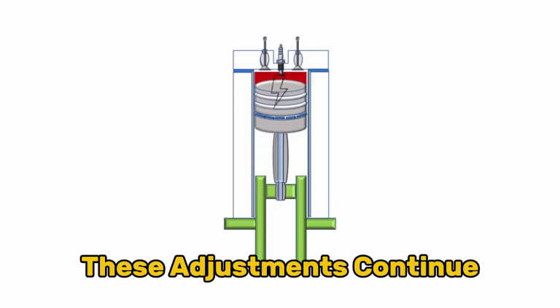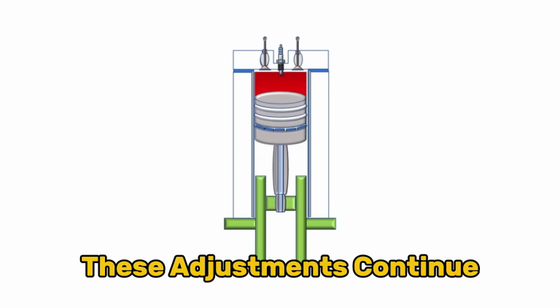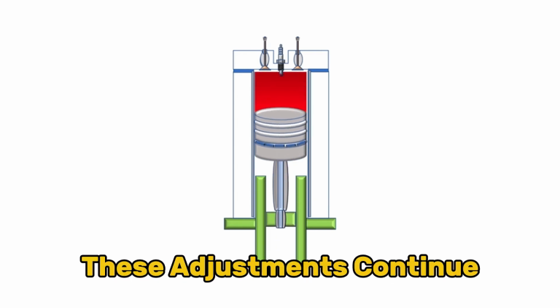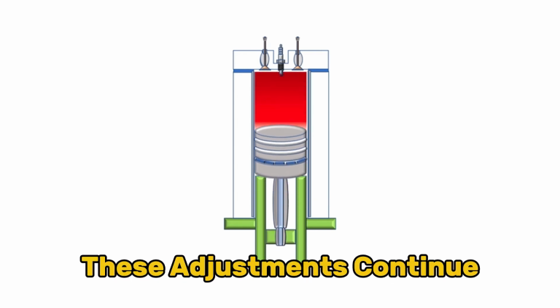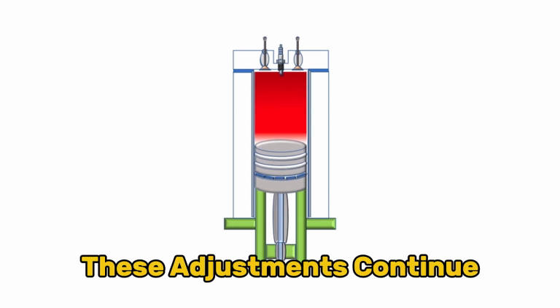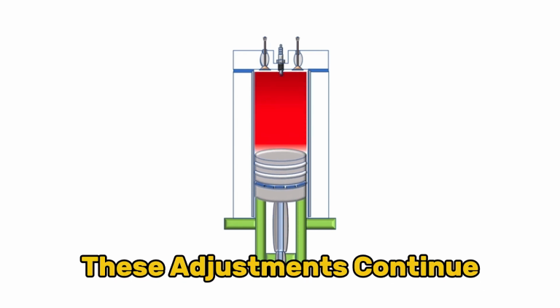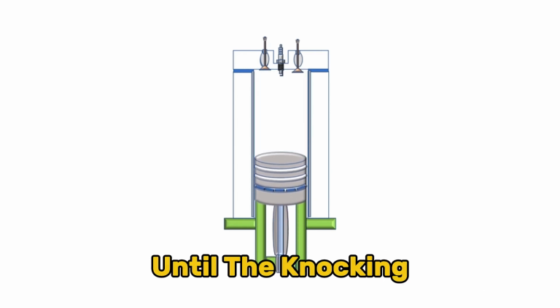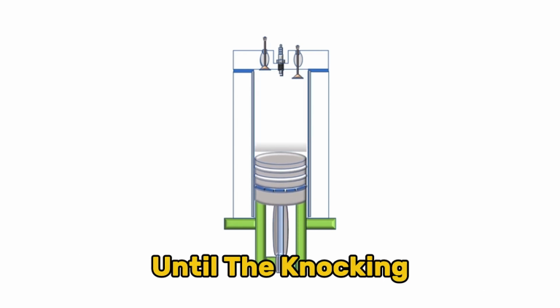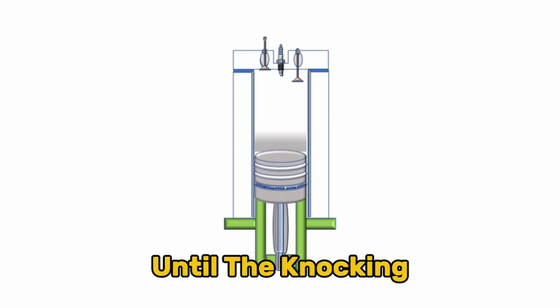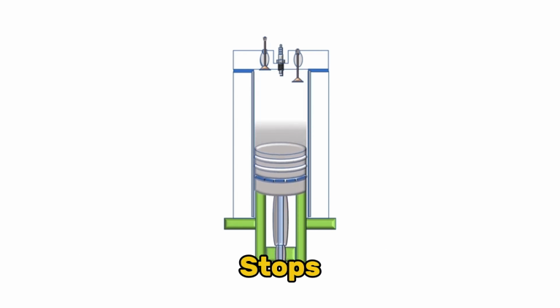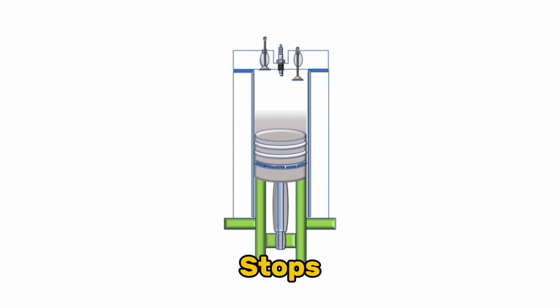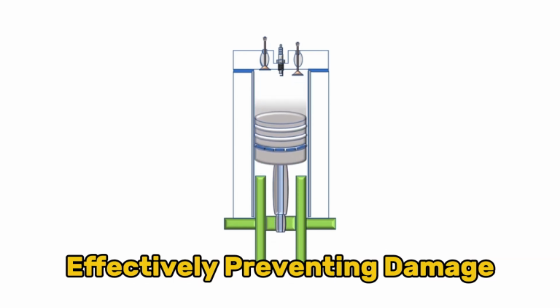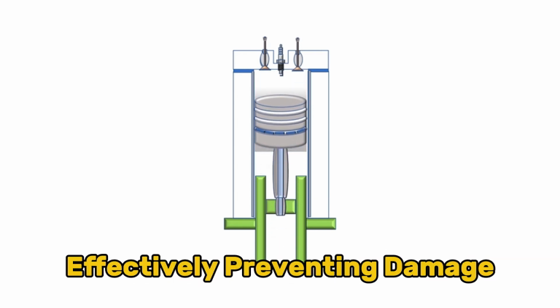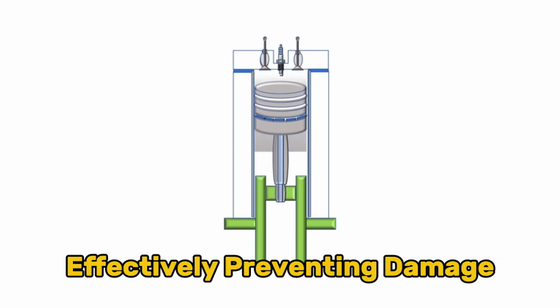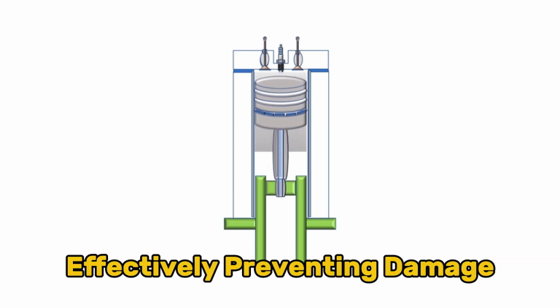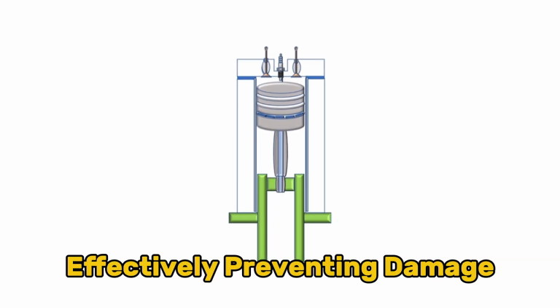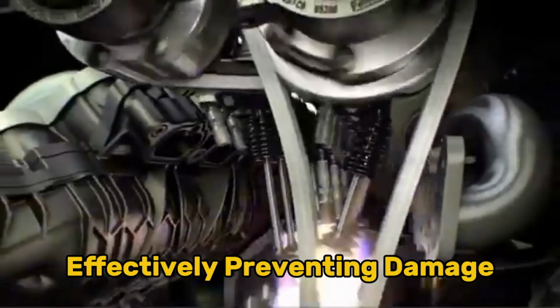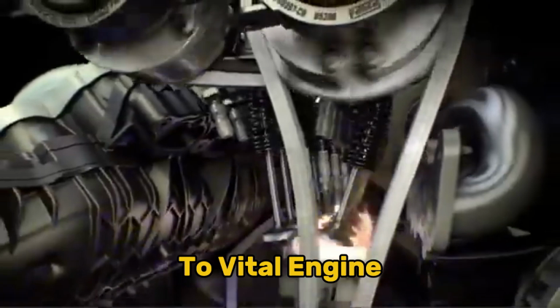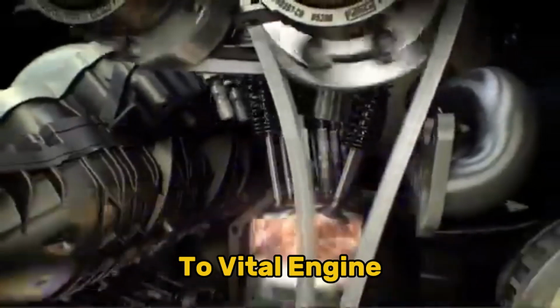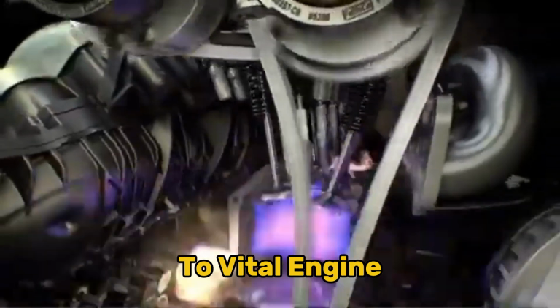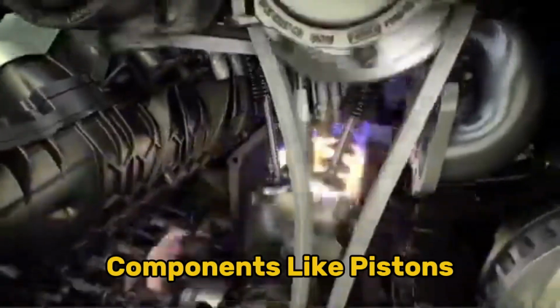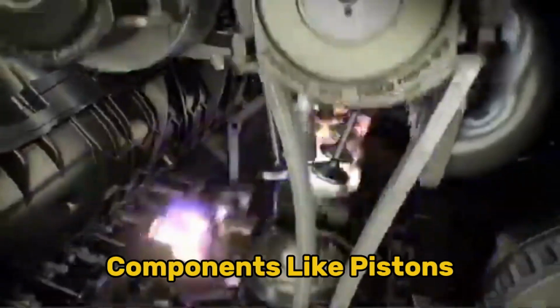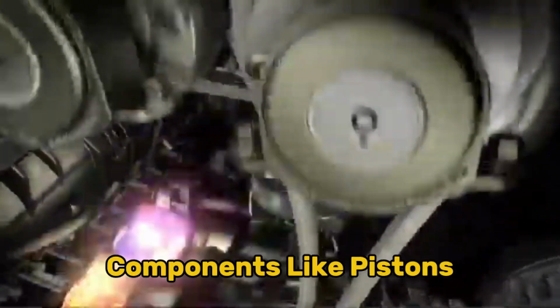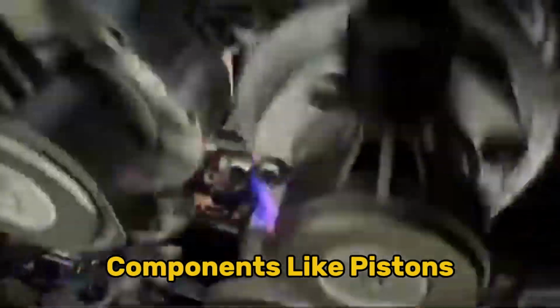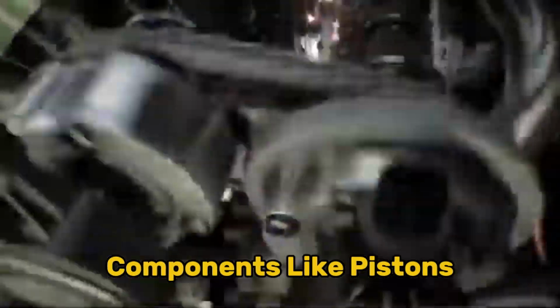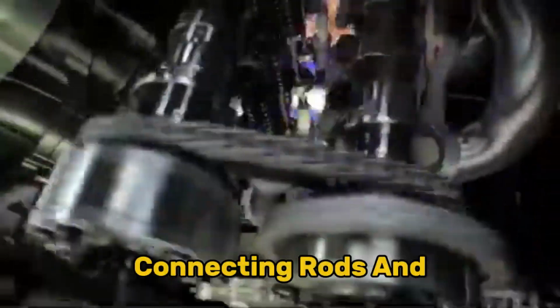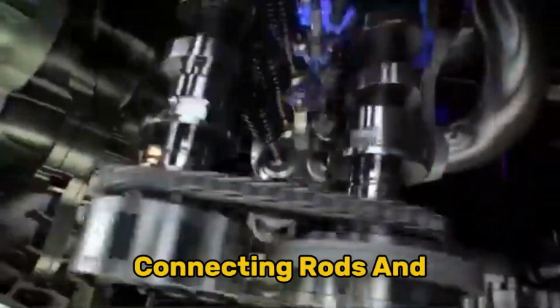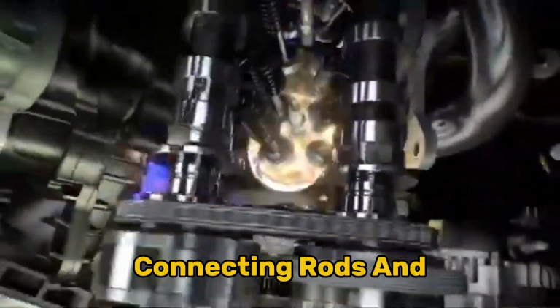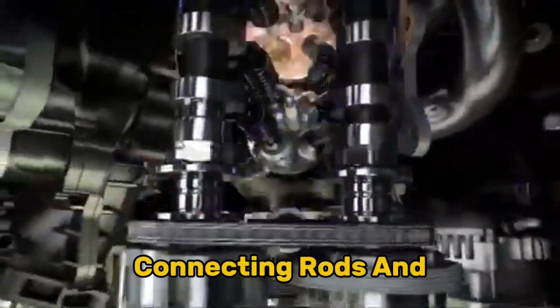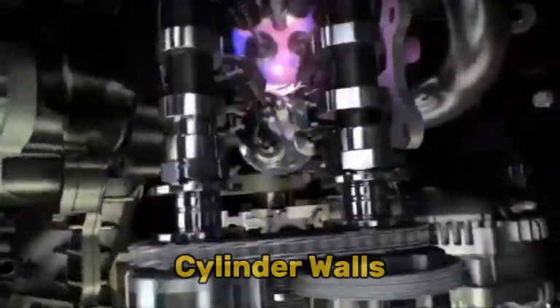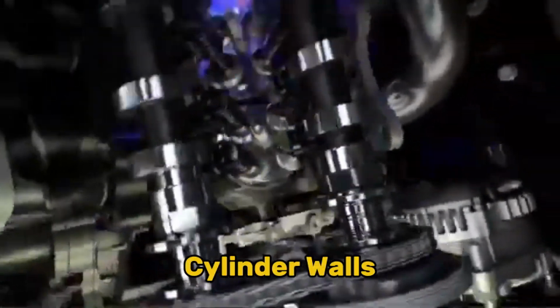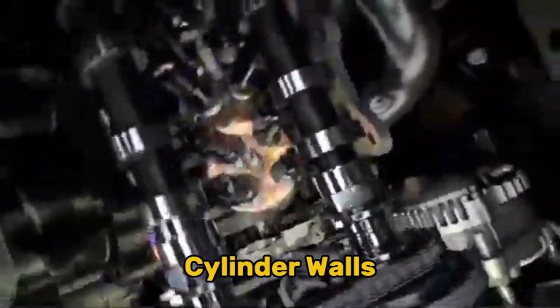These adjustments continue until the knocking stops, effectively preventing damage to vital engine components like pistons, connecting rods, and cylinder walls.